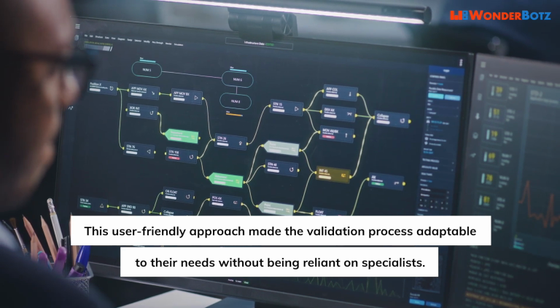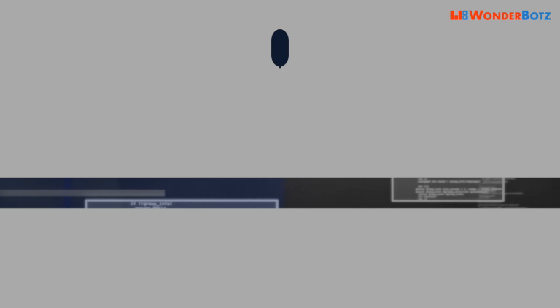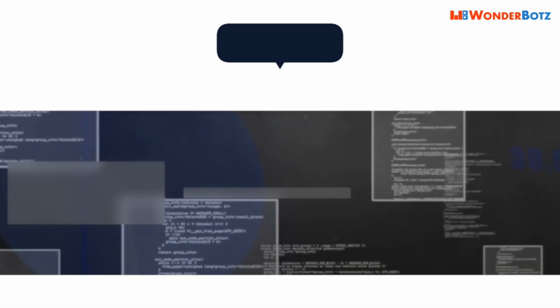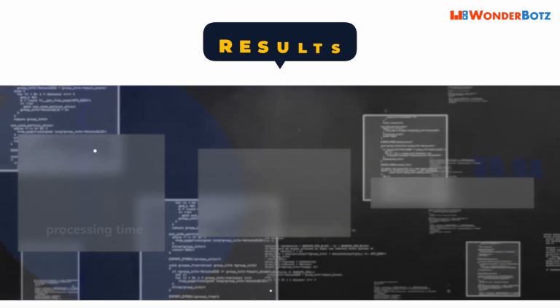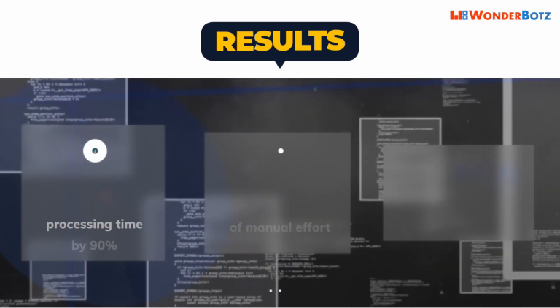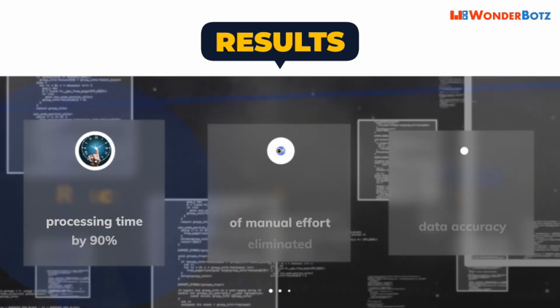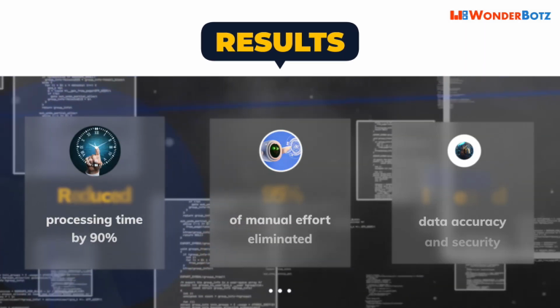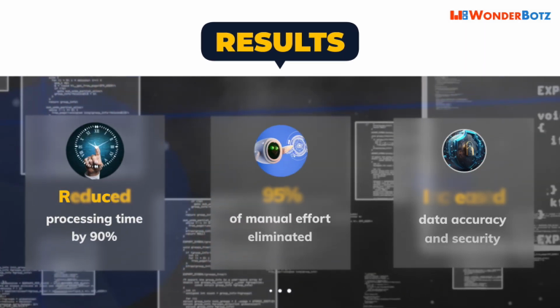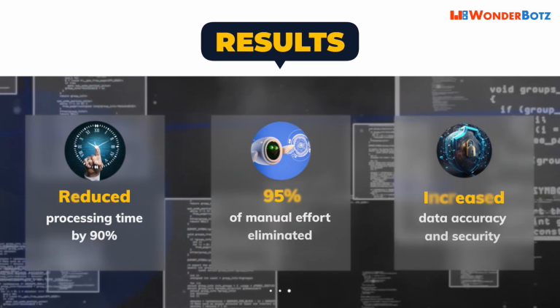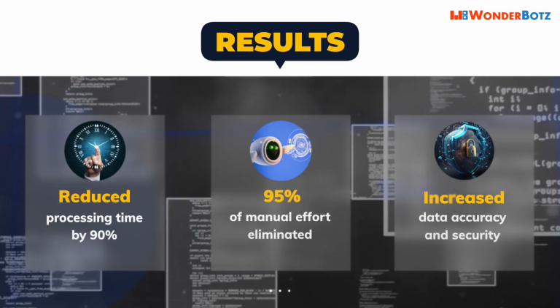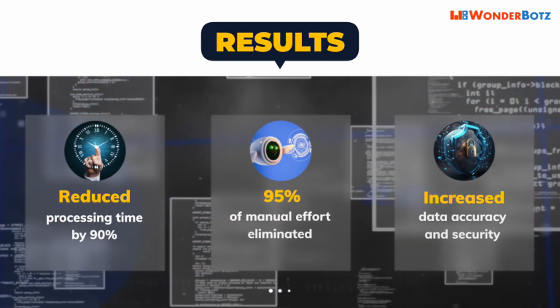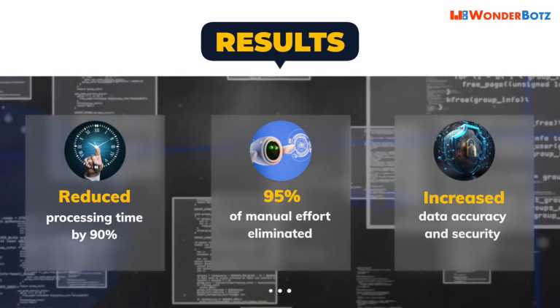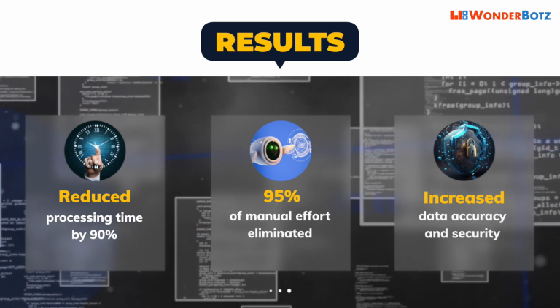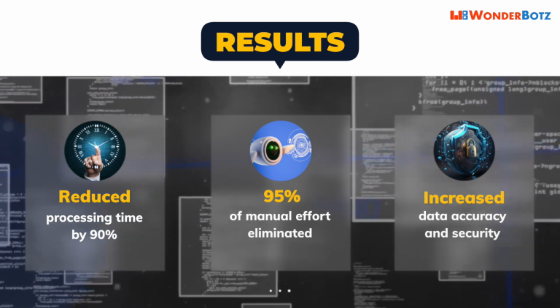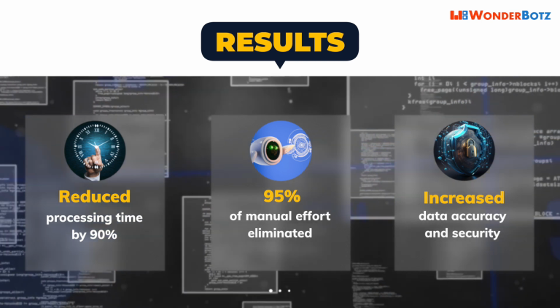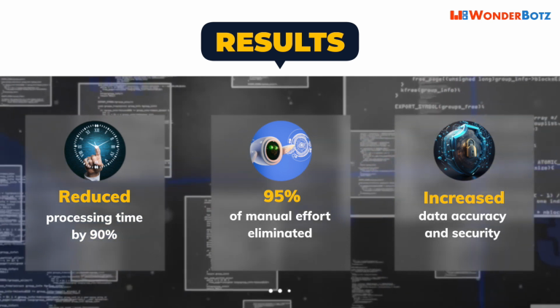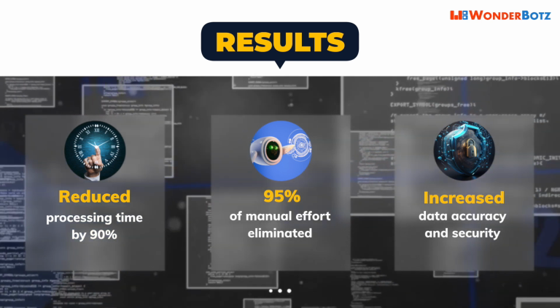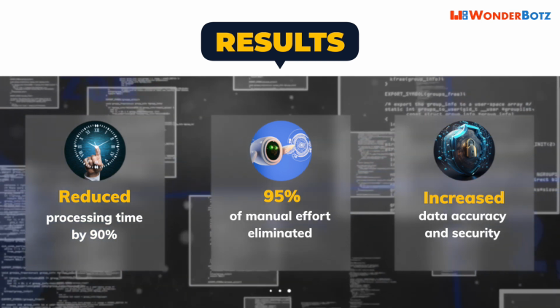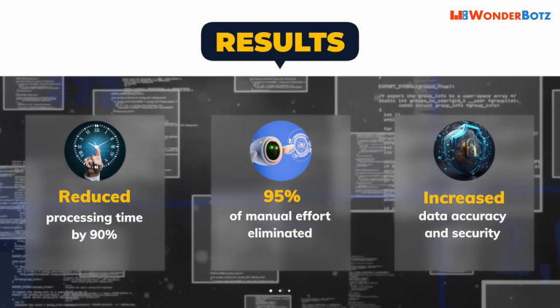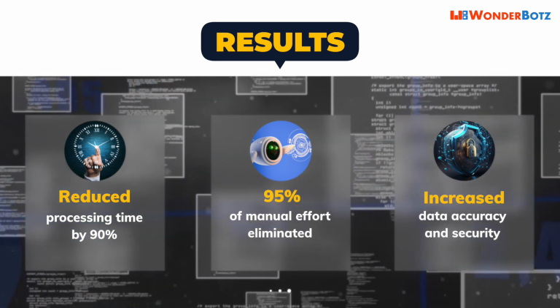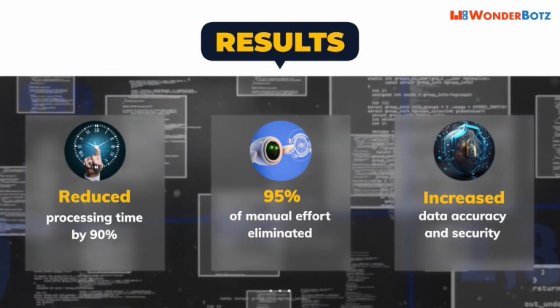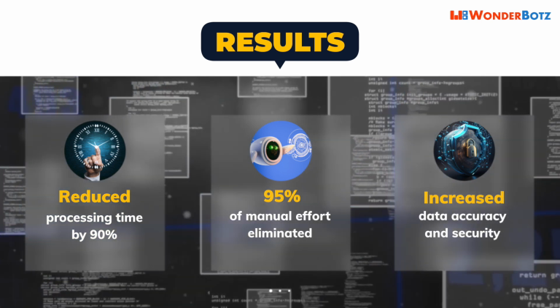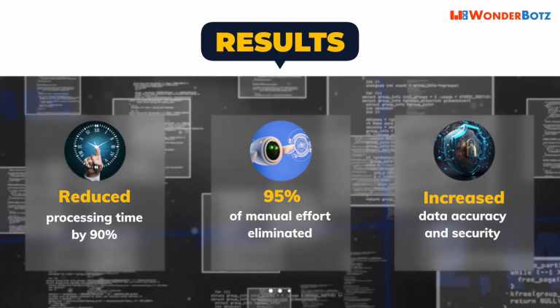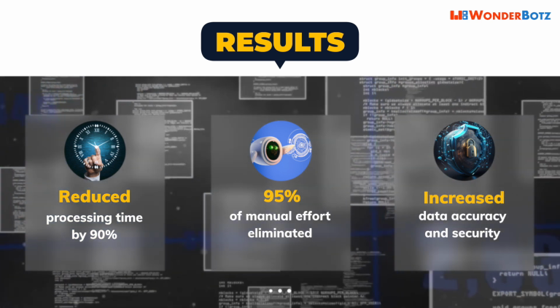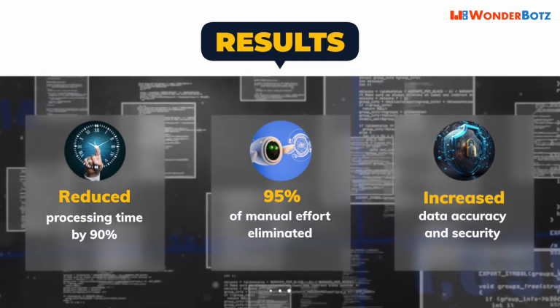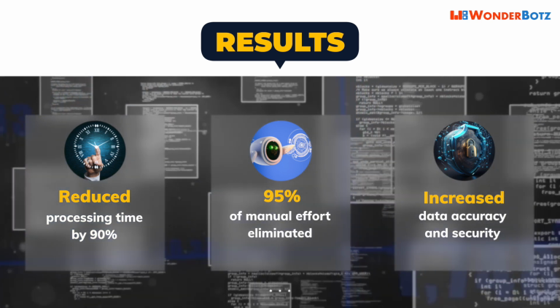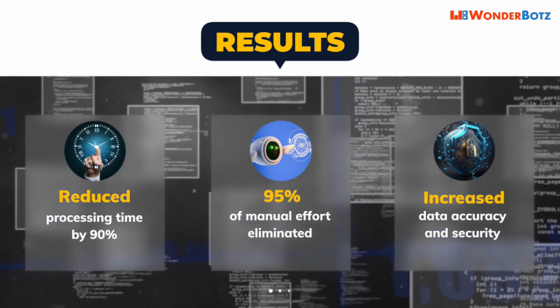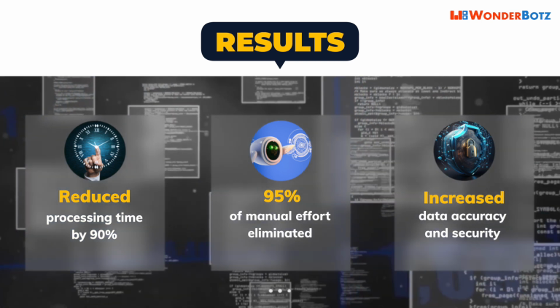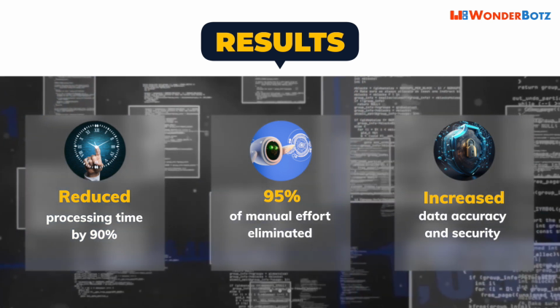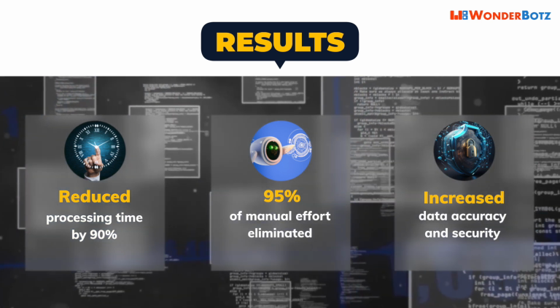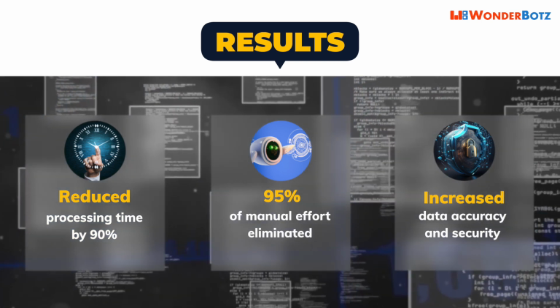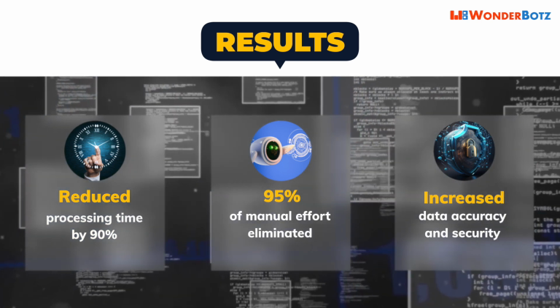The bot mitigated the risk of errors, enhanced accuracy, and reduced processing time by 90%.